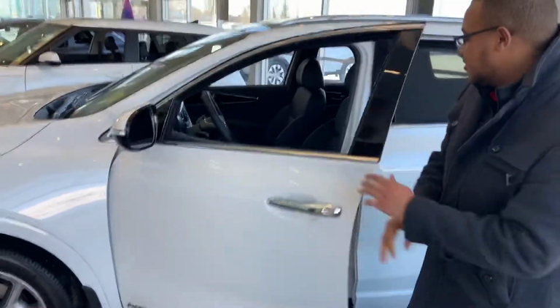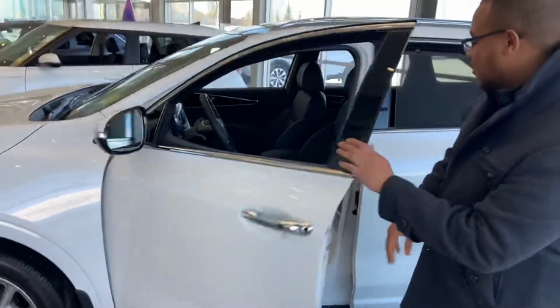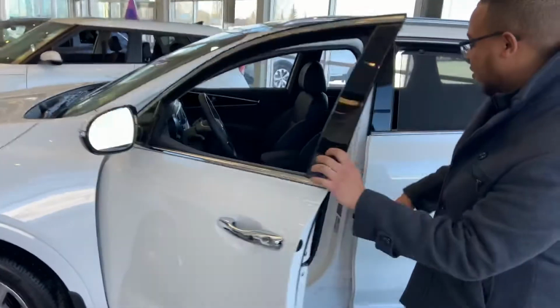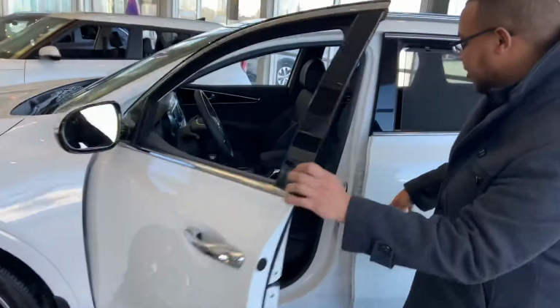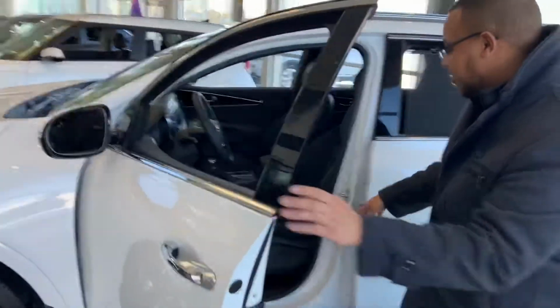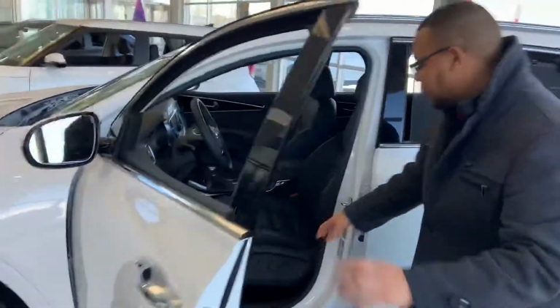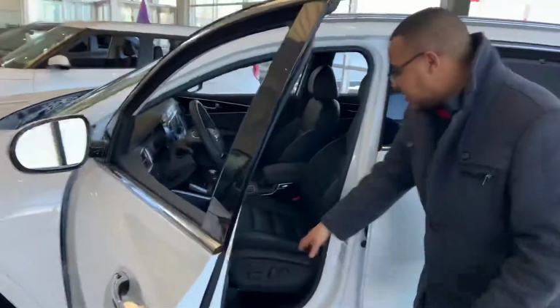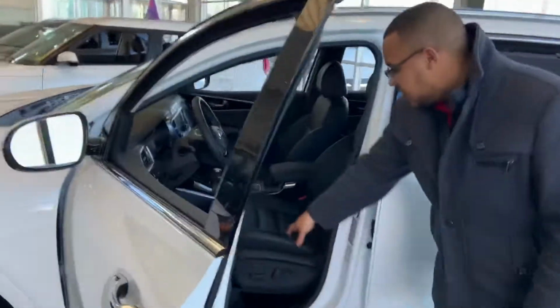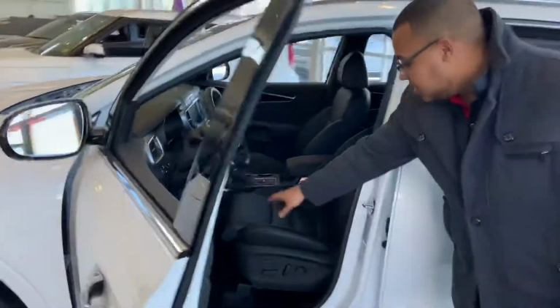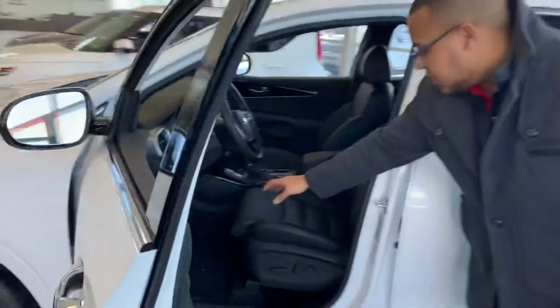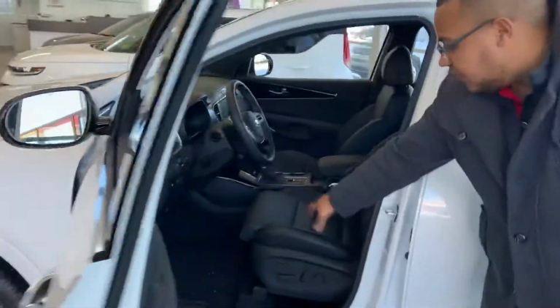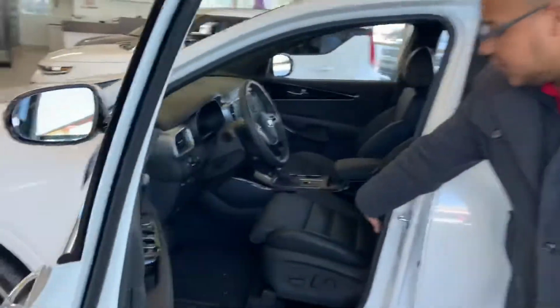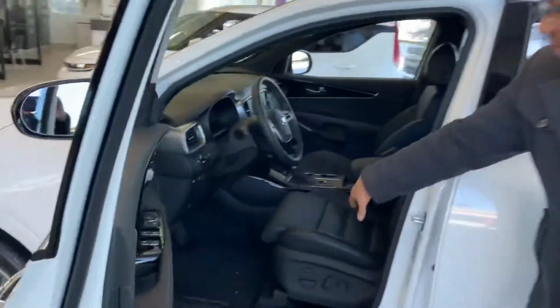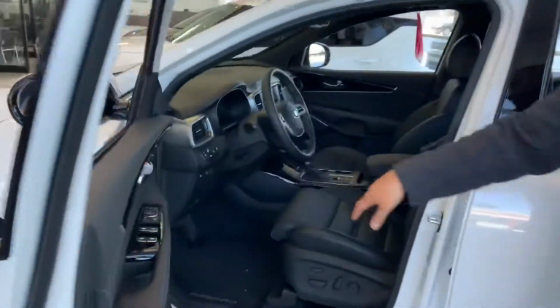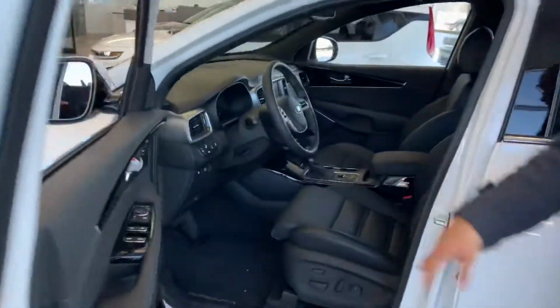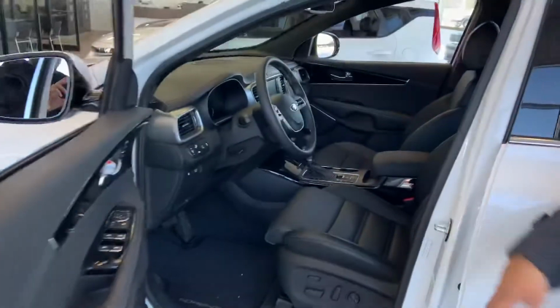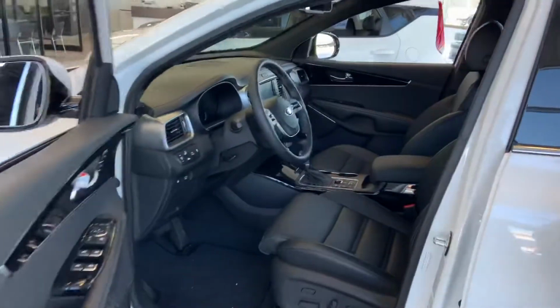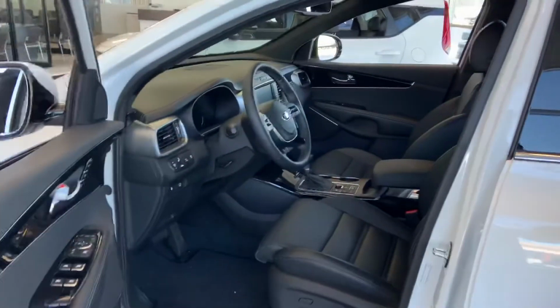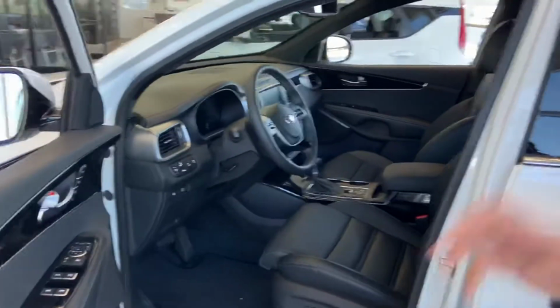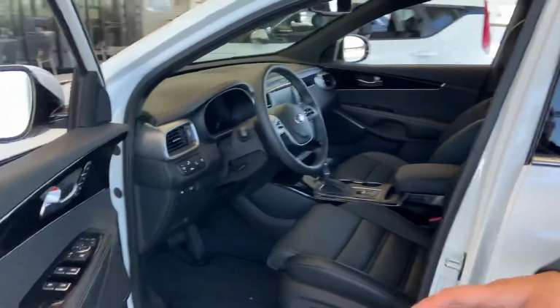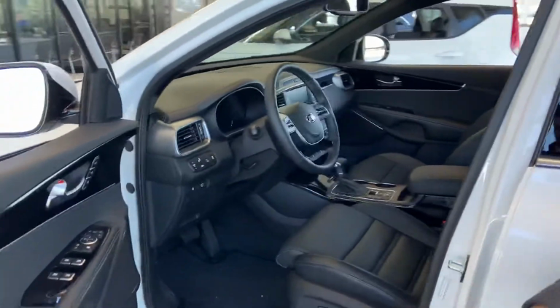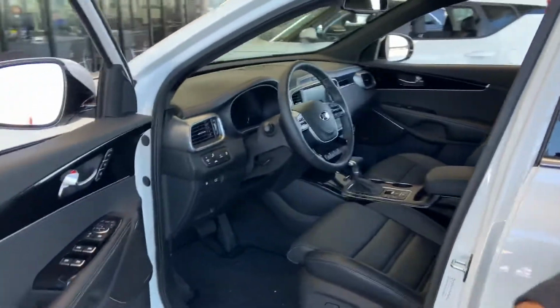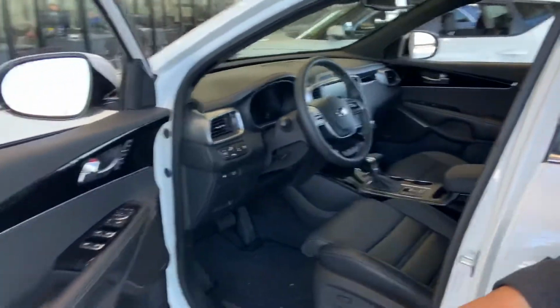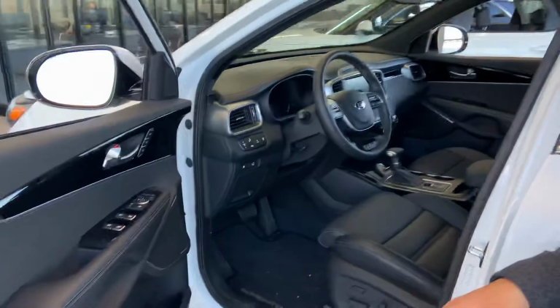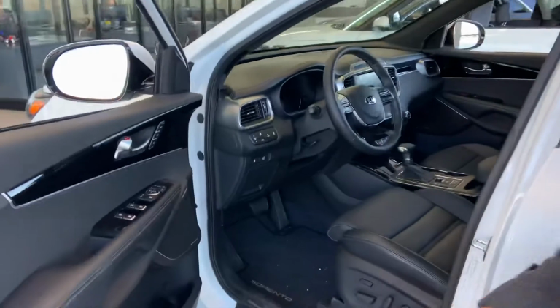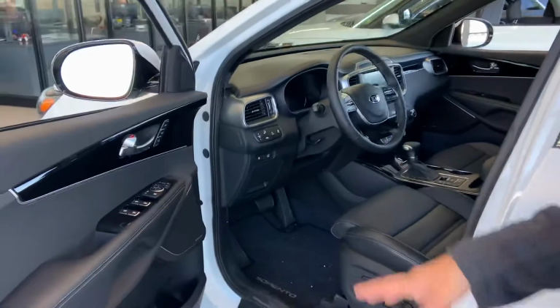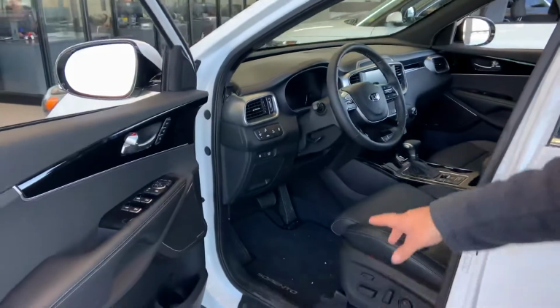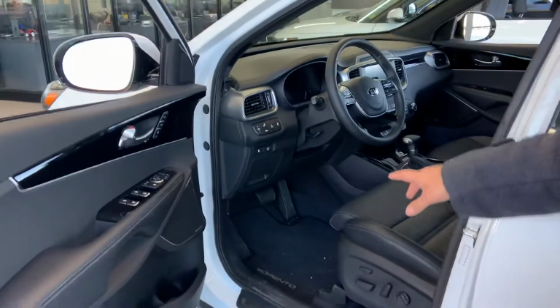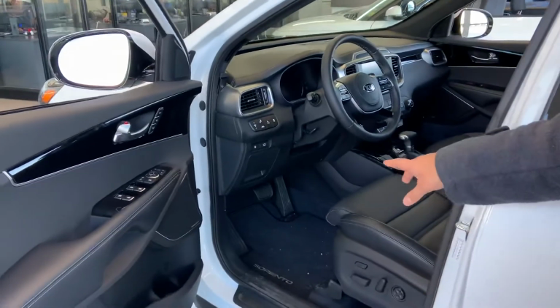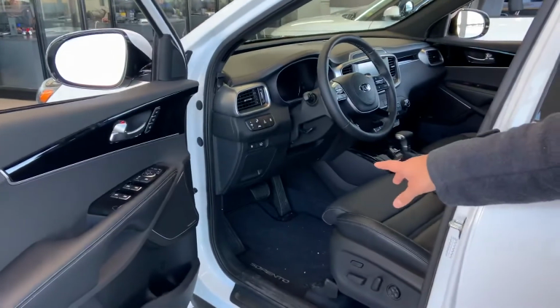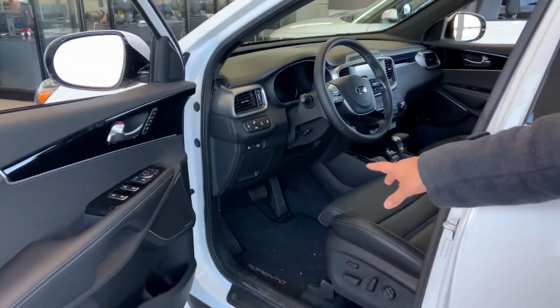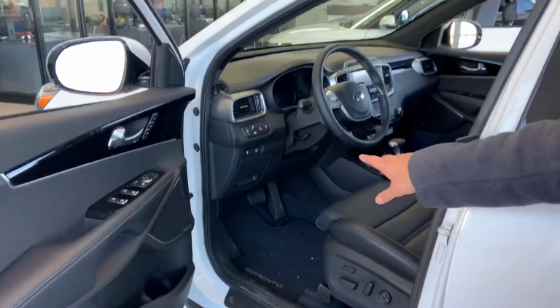Opening this up, you'll have full leather seating. This is the premium leather seating that you get with the SX model.